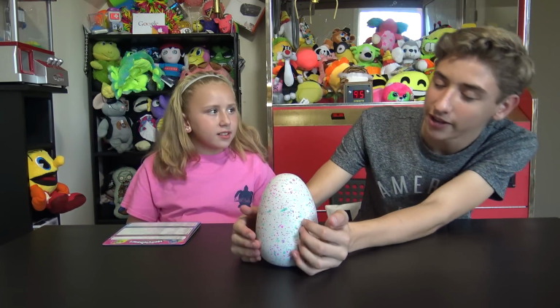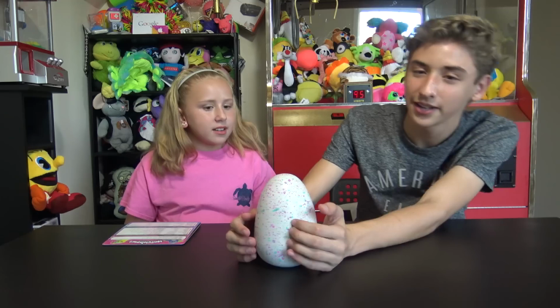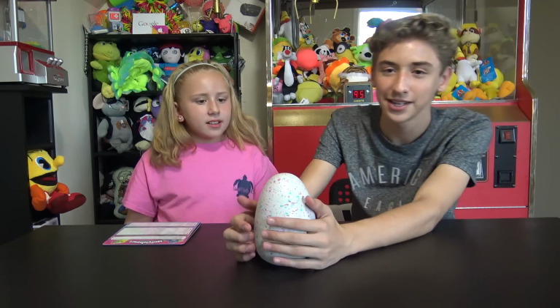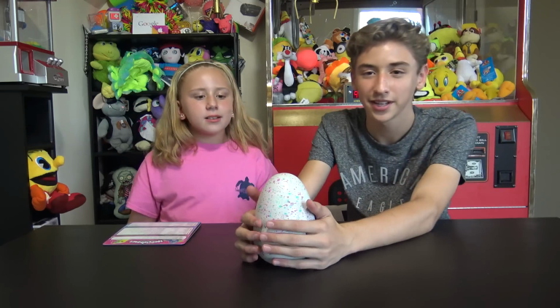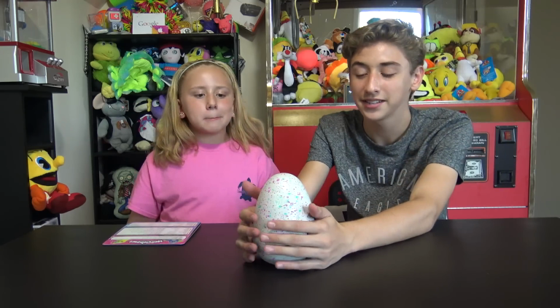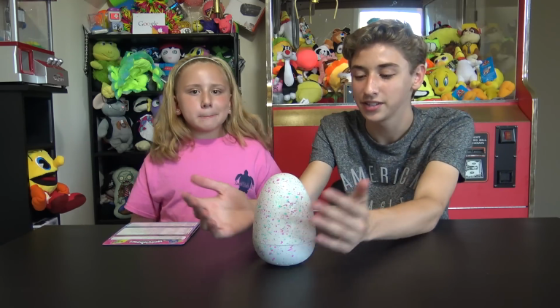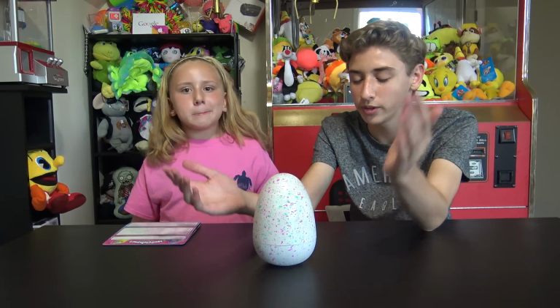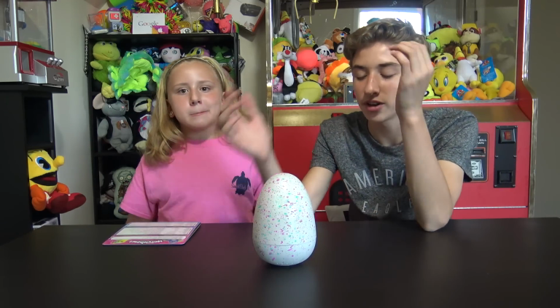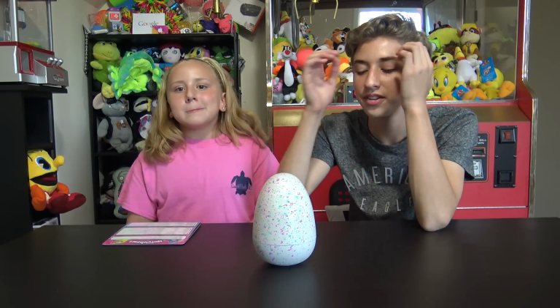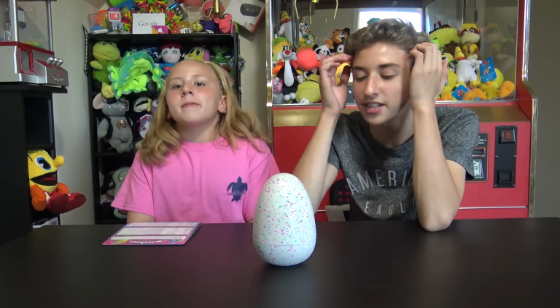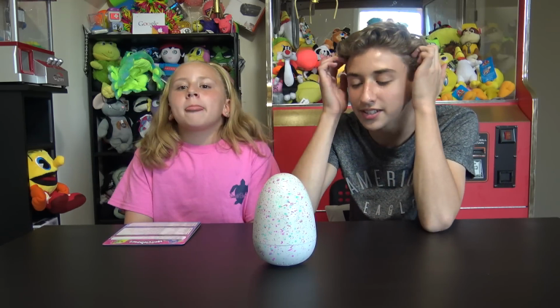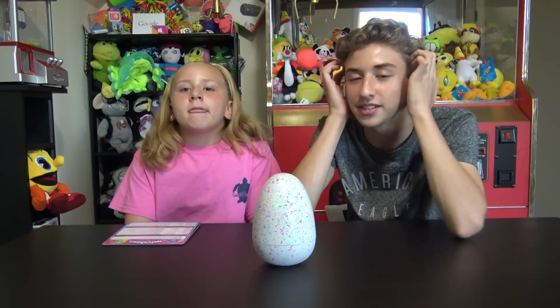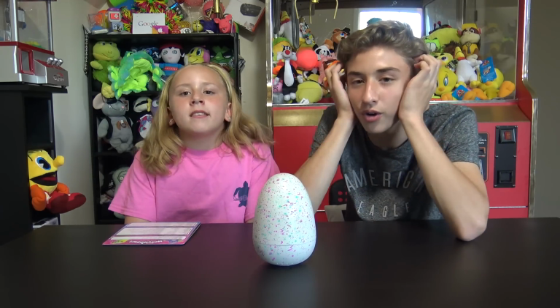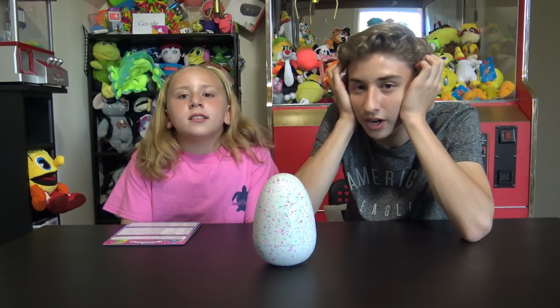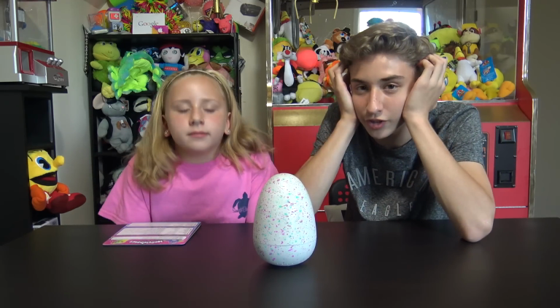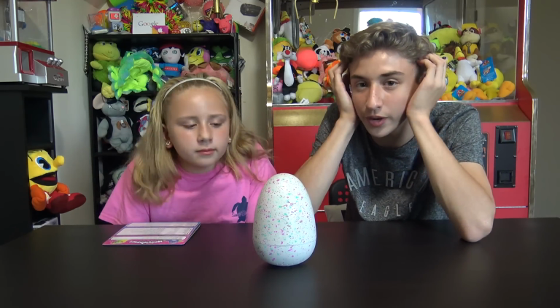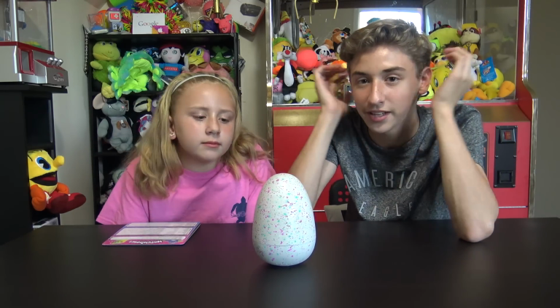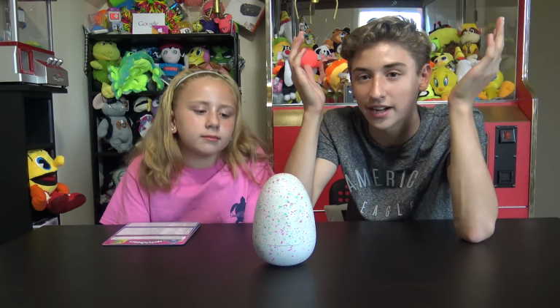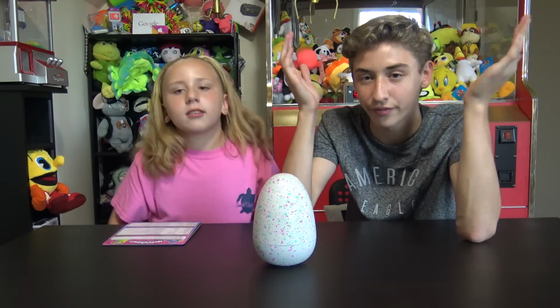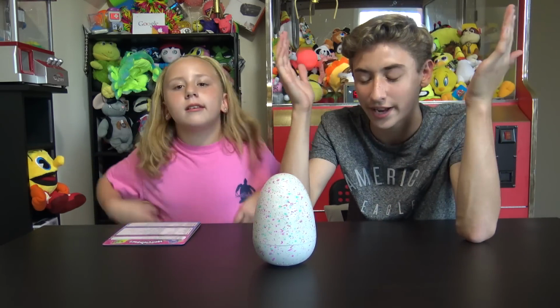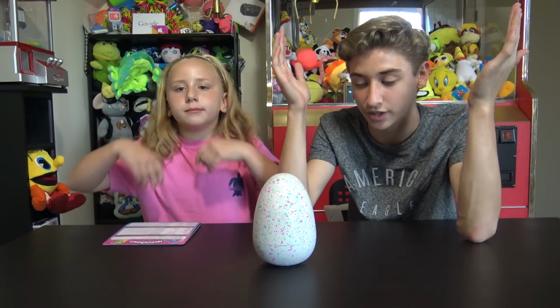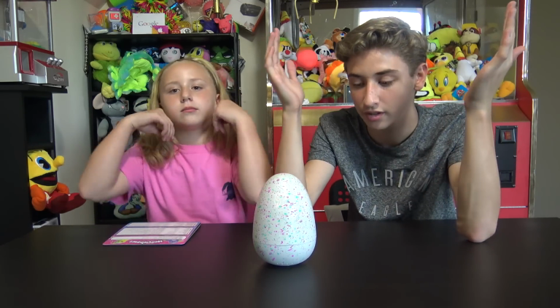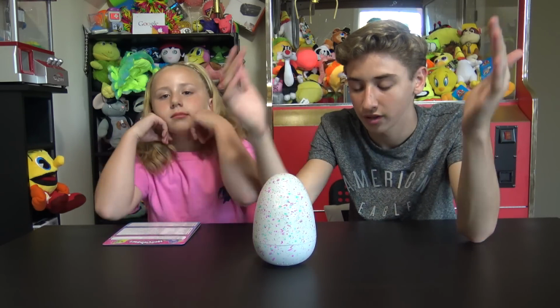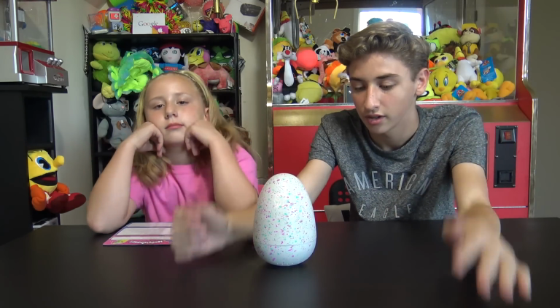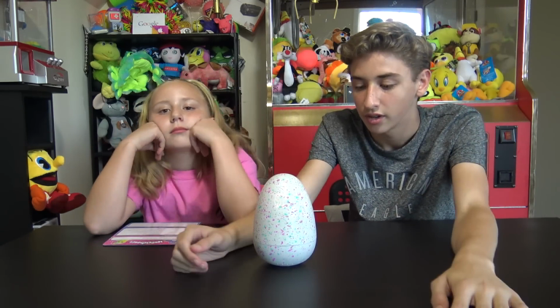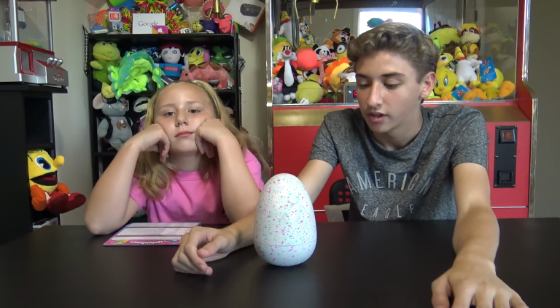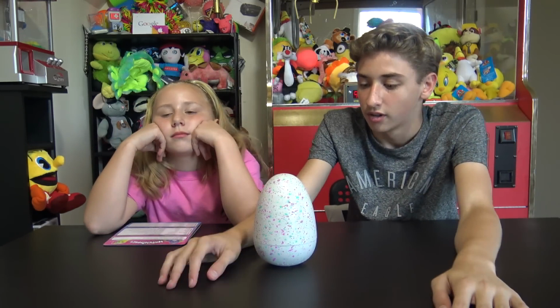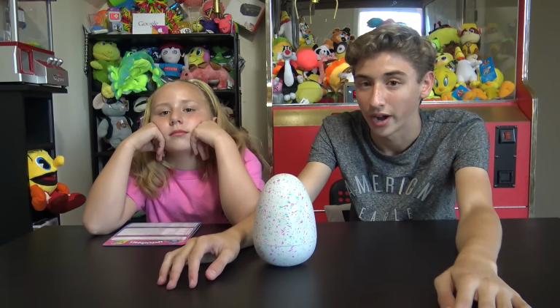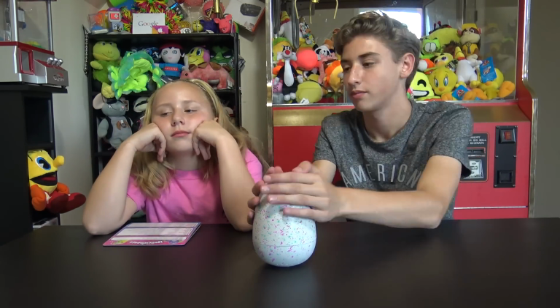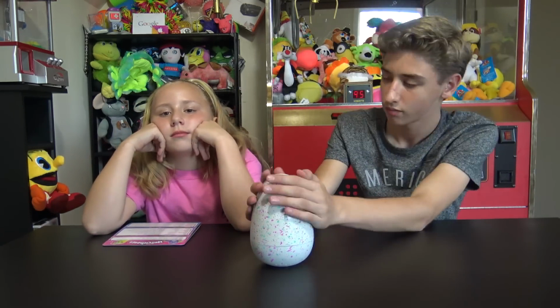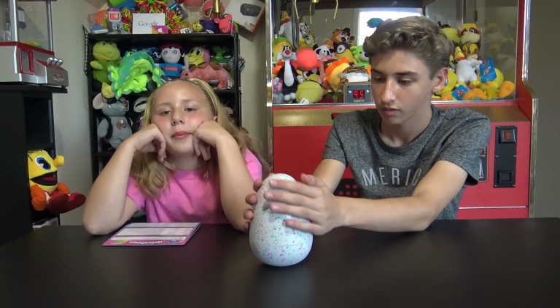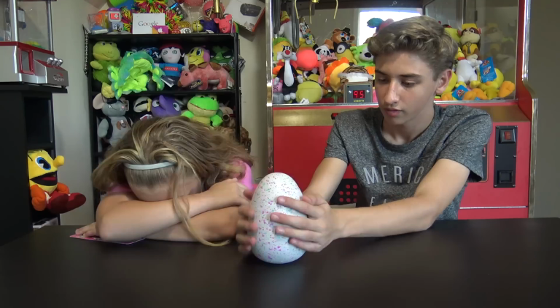I just want you to grow up already - it's taking forever! Oh my gosh, it's been about like 20 minutes already since we started this and it's still not even showing any signs of hatching.